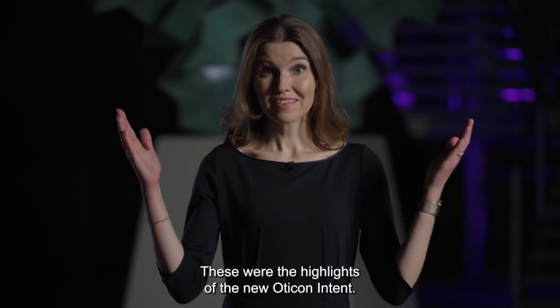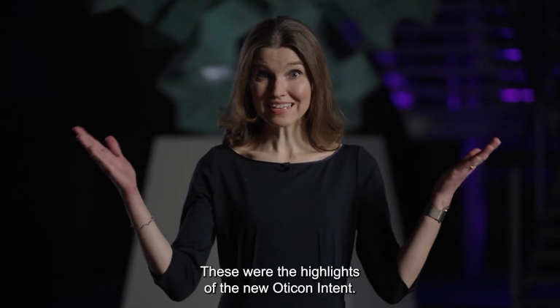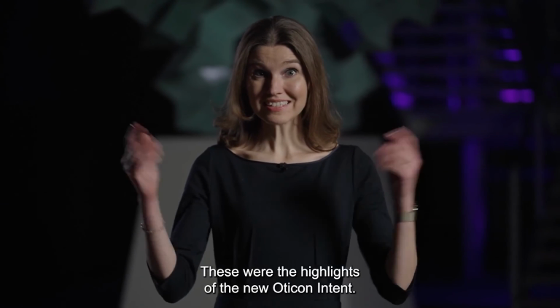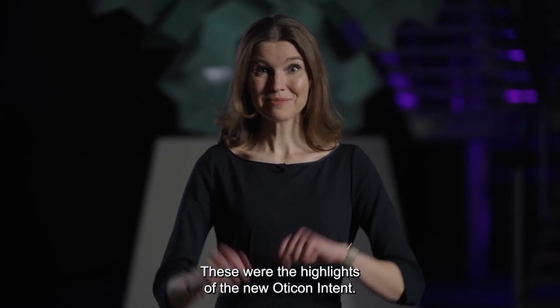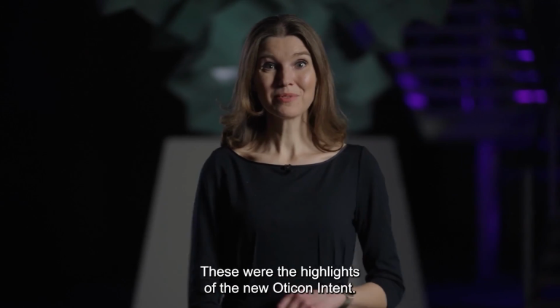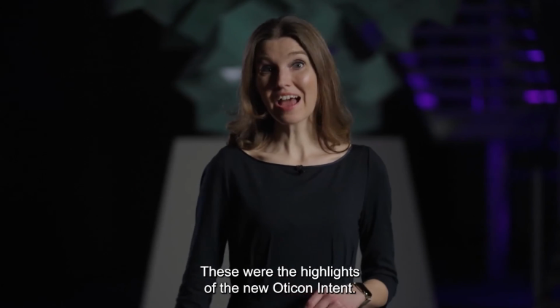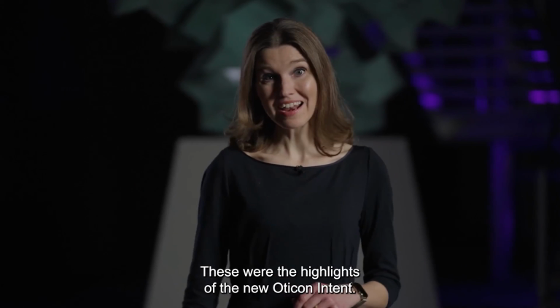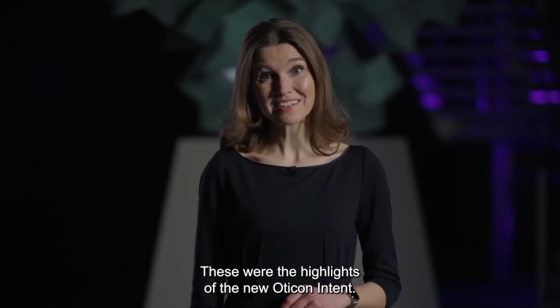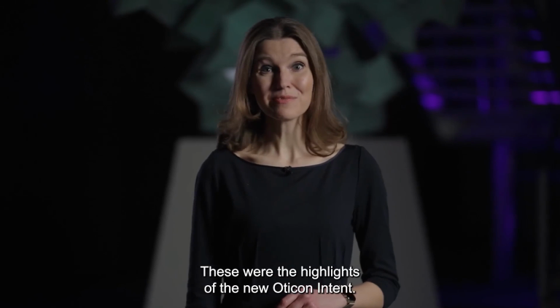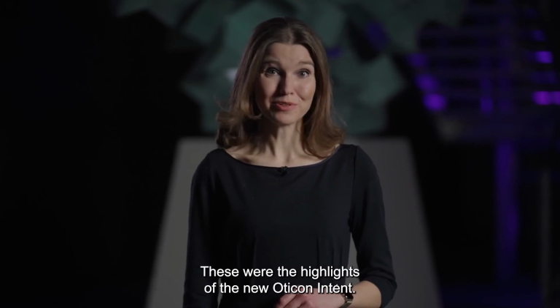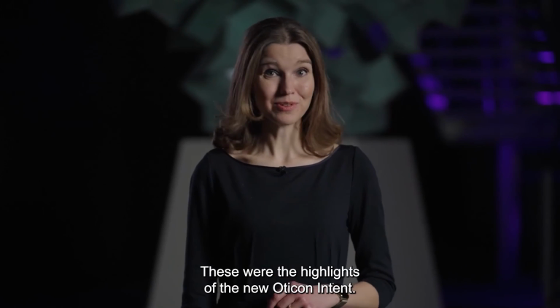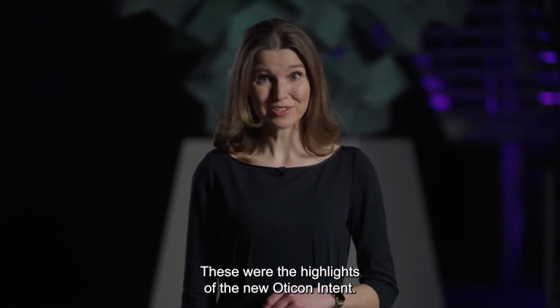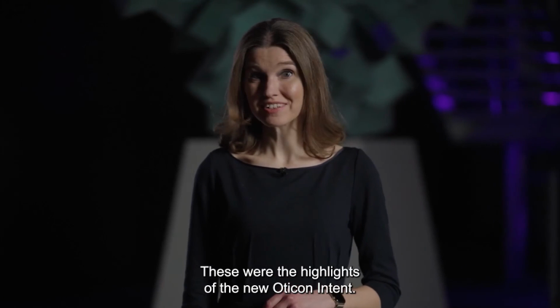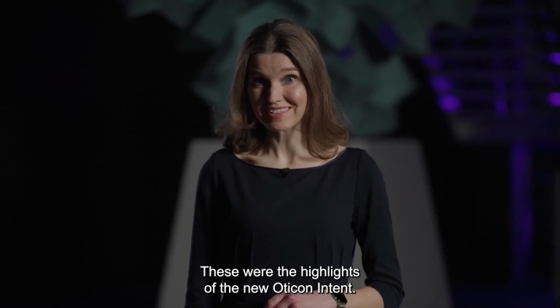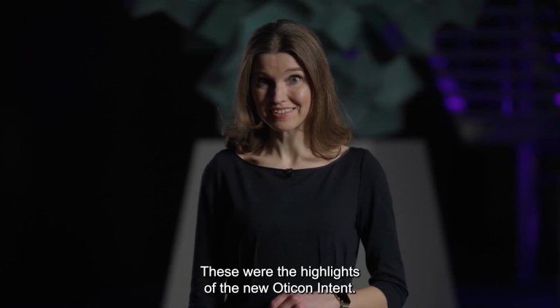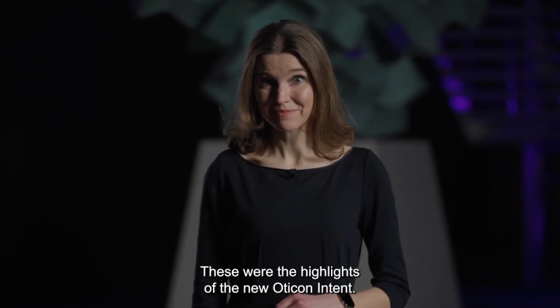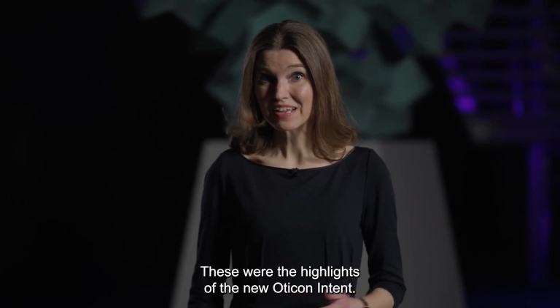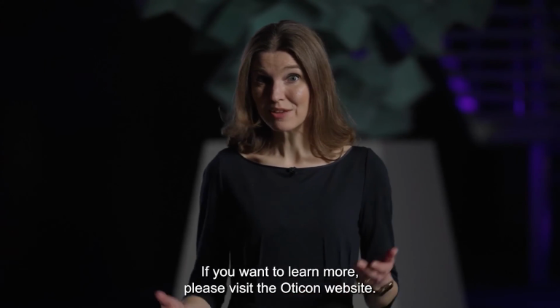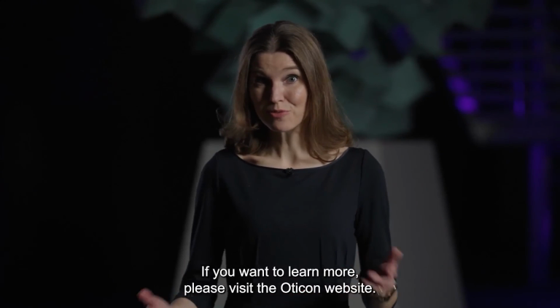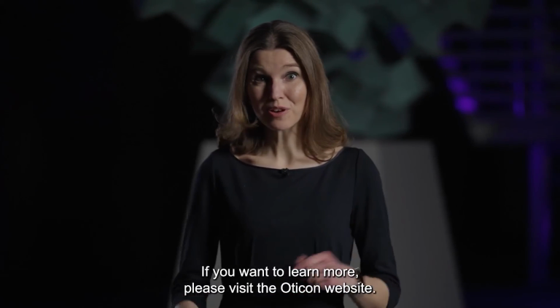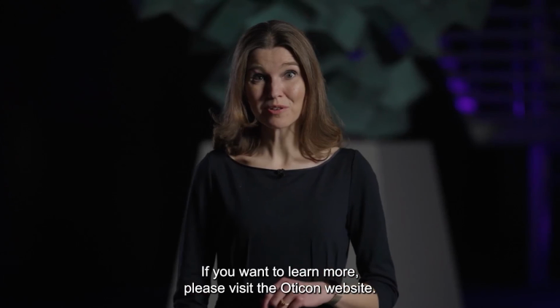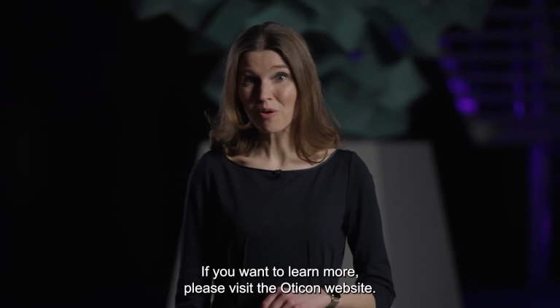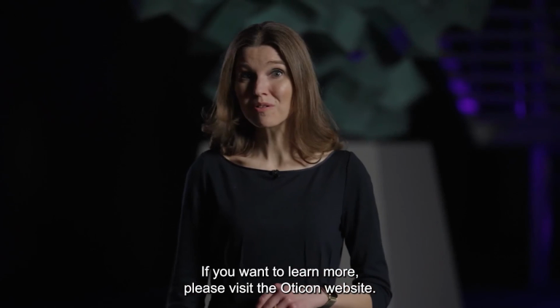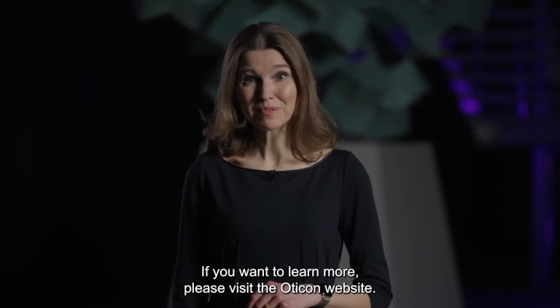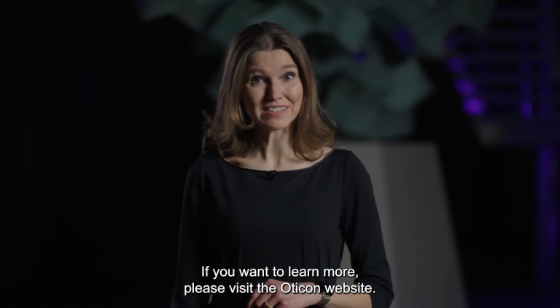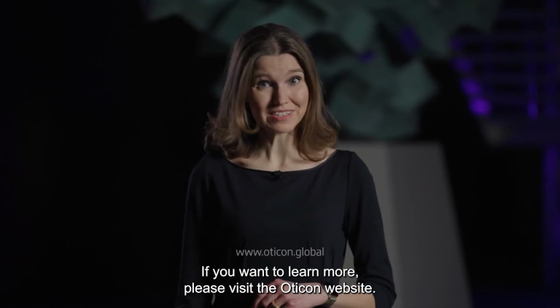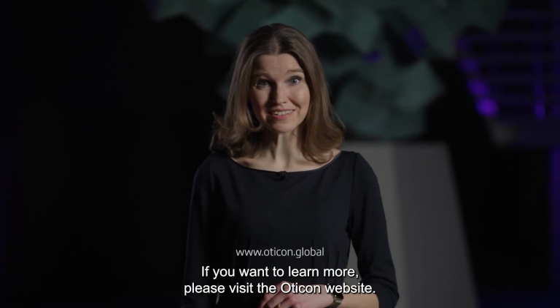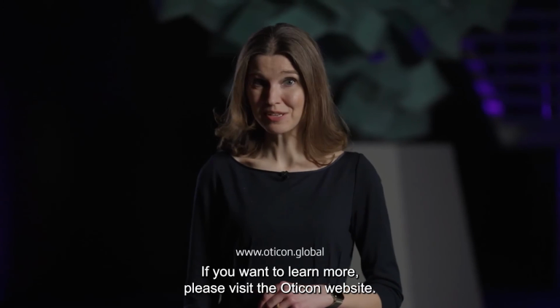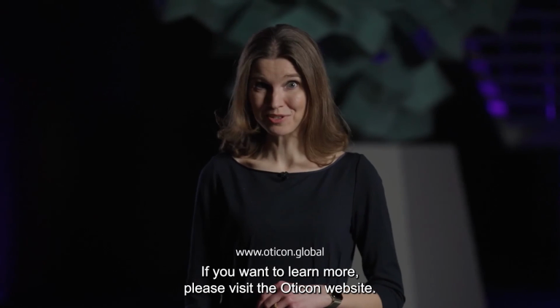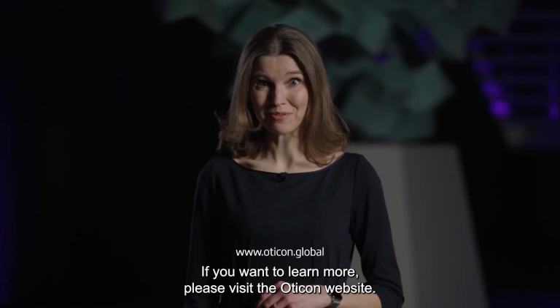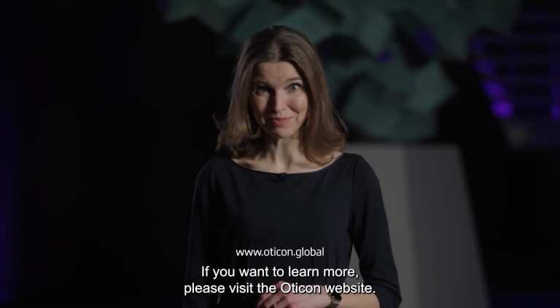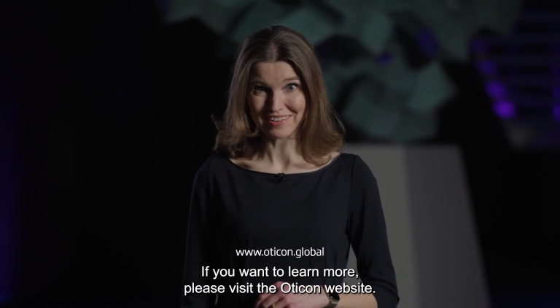These were the highlights of the new Oticon Intent. If you want to learn more, please visit the Oticon website.